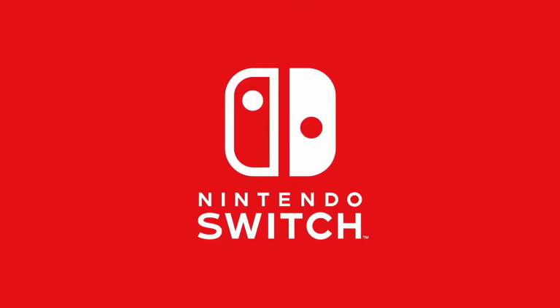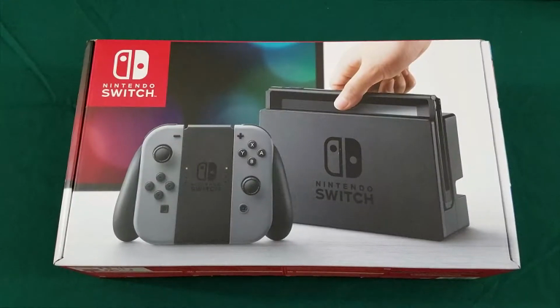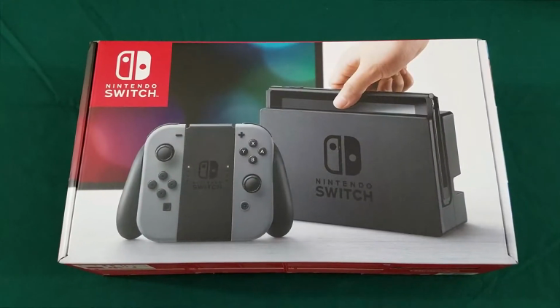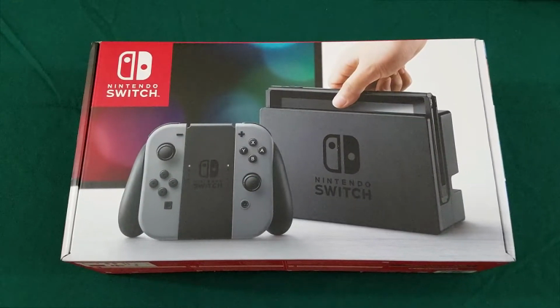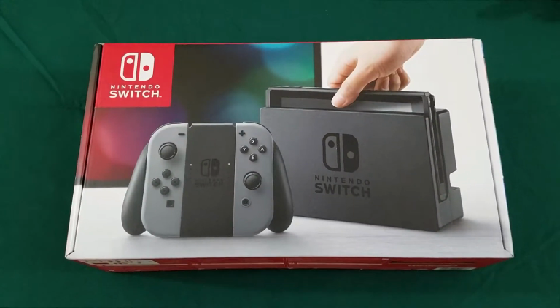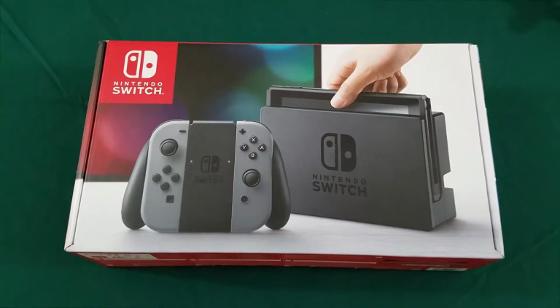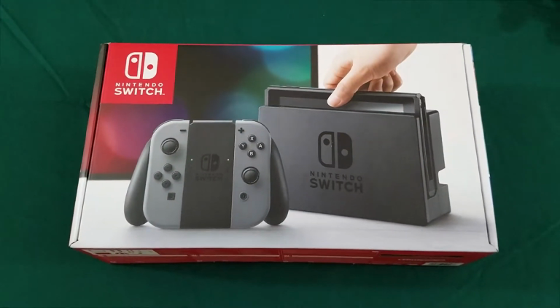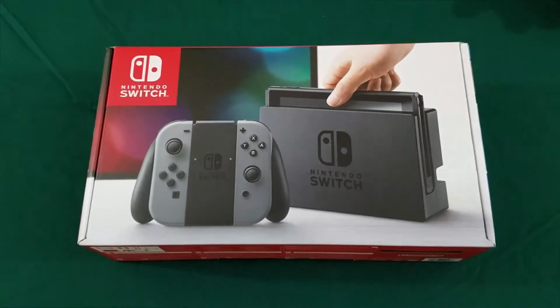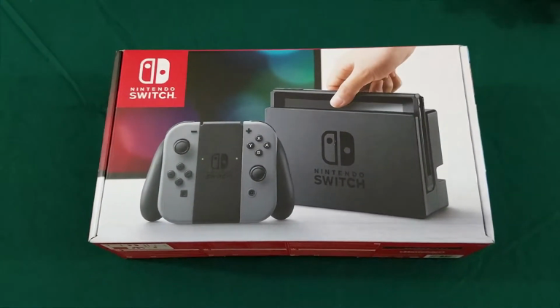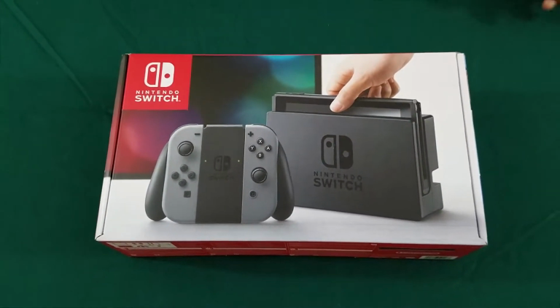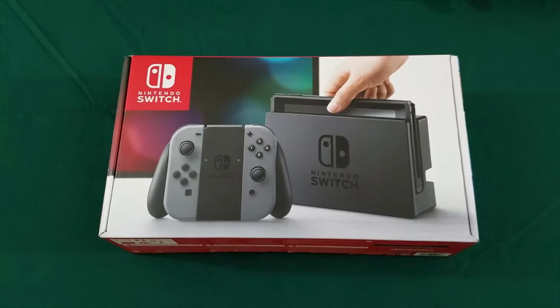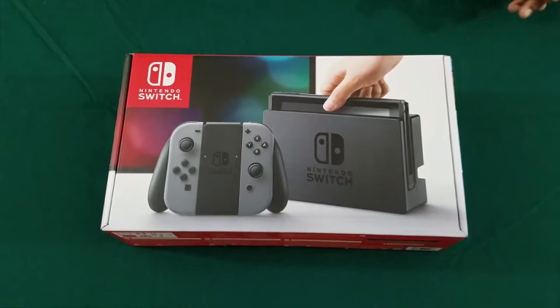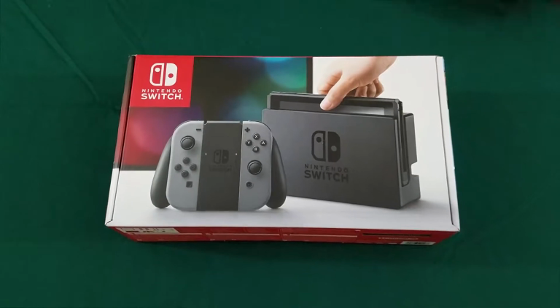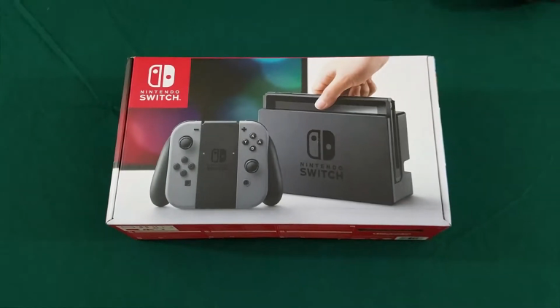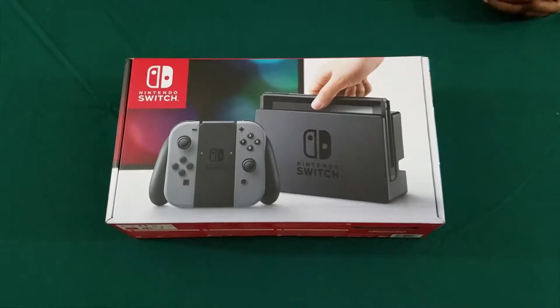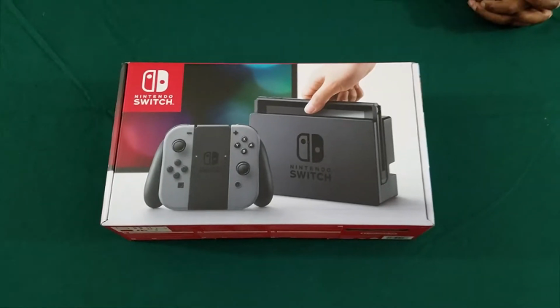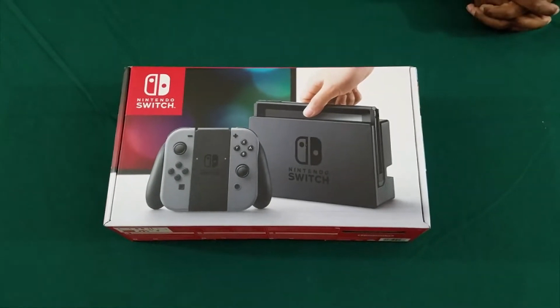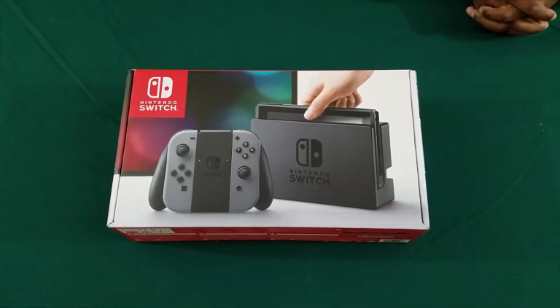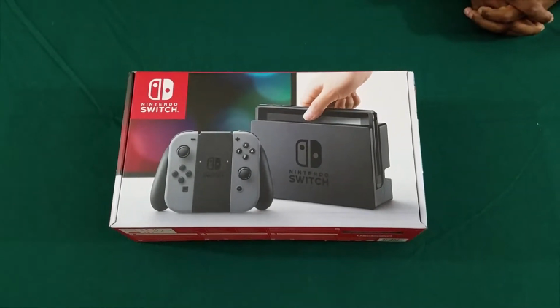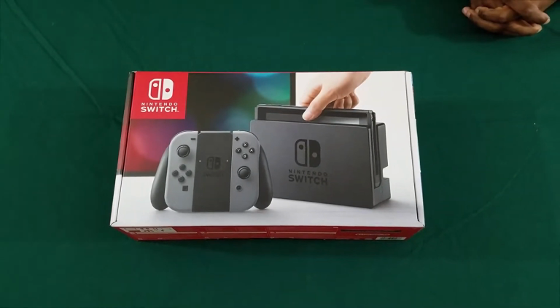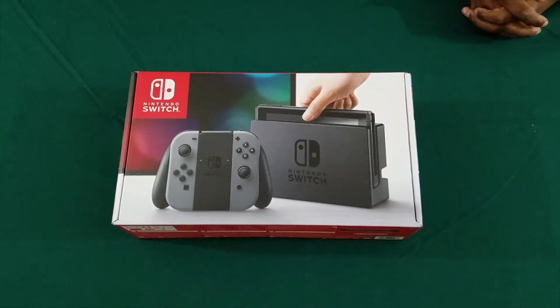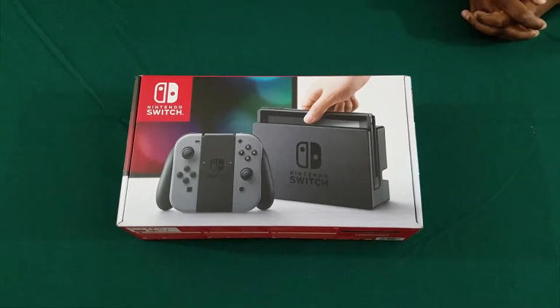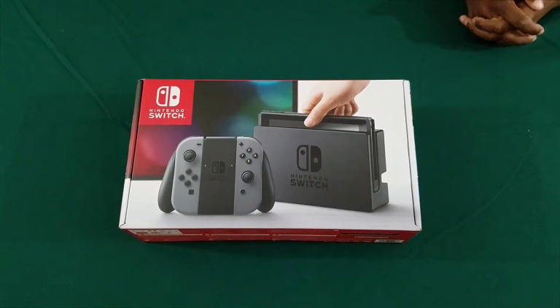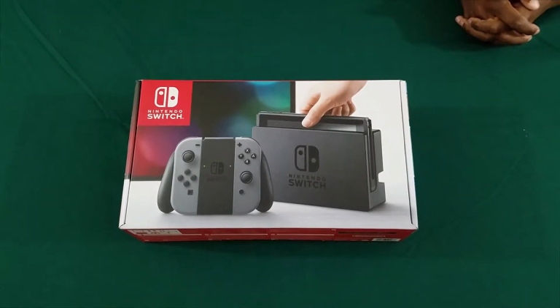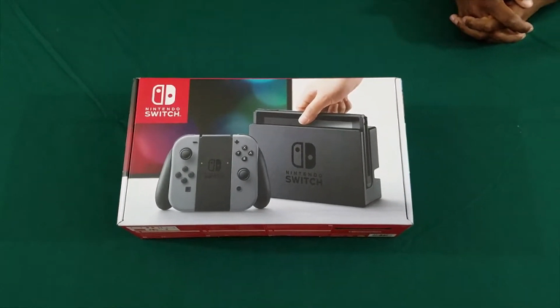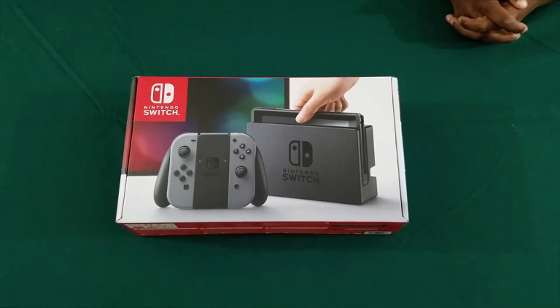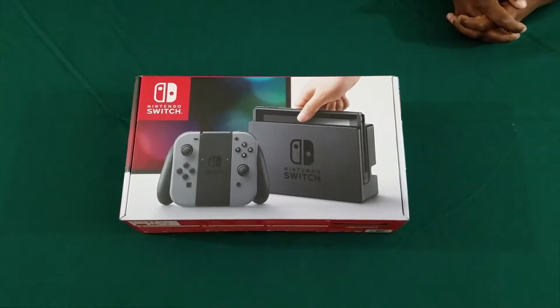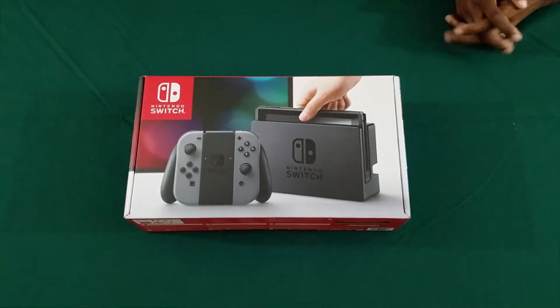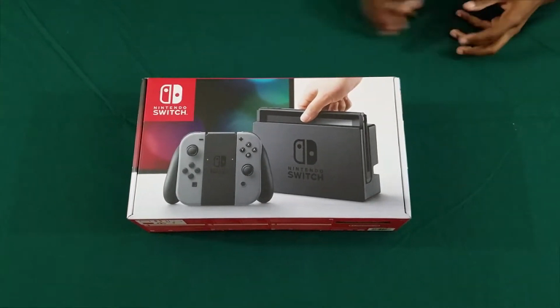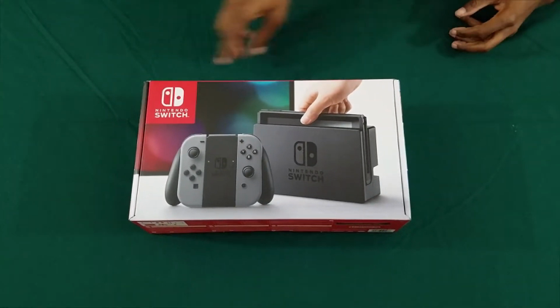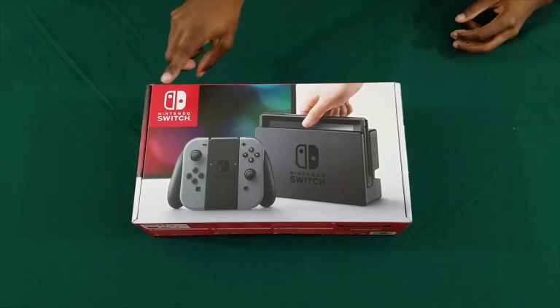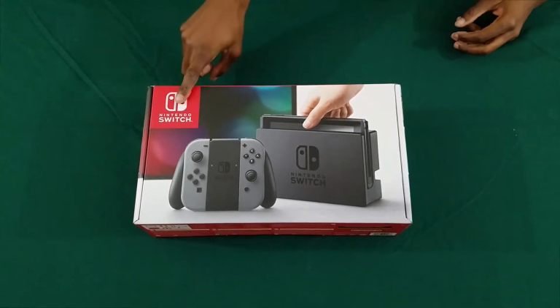Hi everybody, welcome back to Super Married Couple. I'm Shay. I'm the legendary Rue. And today we're doing an unboxing video of the Nintendo Switch.